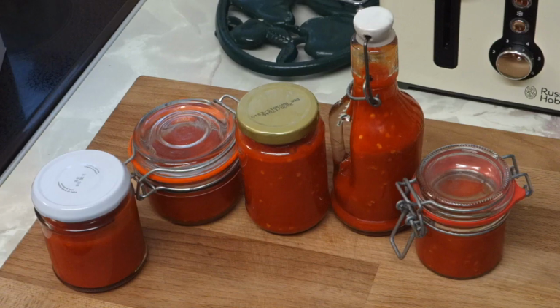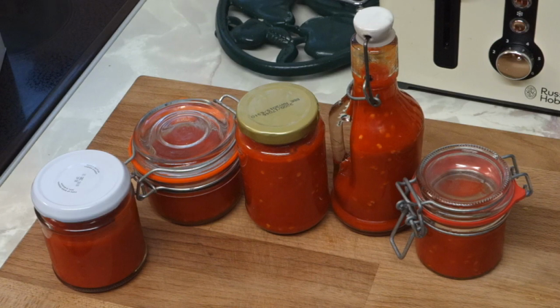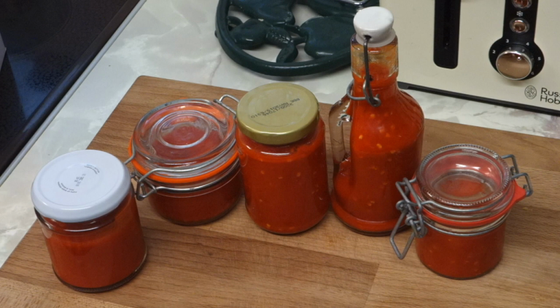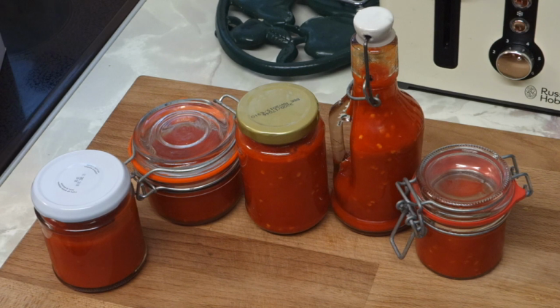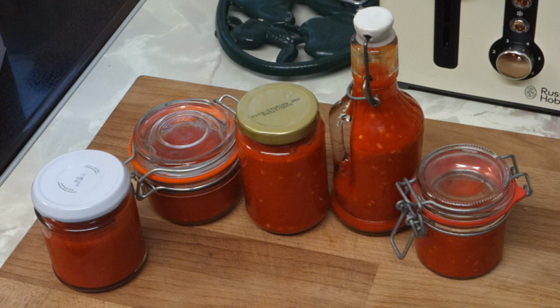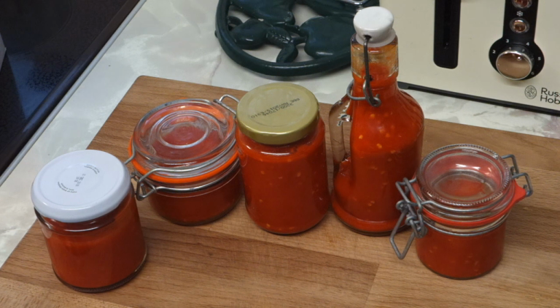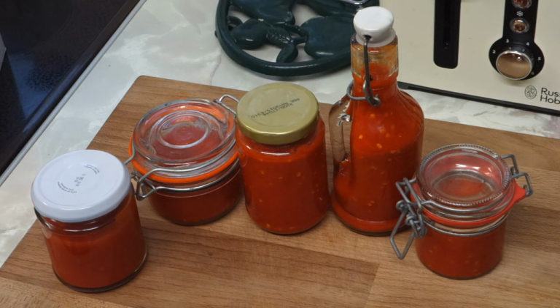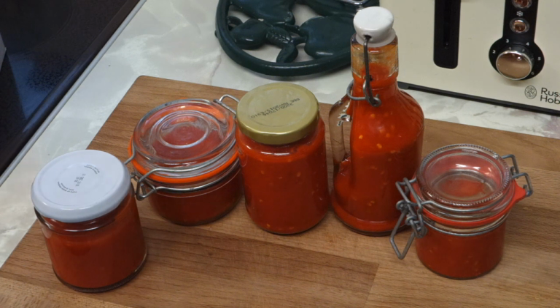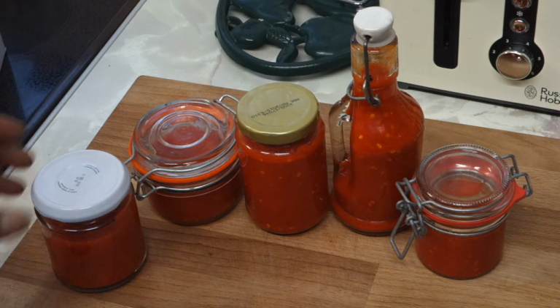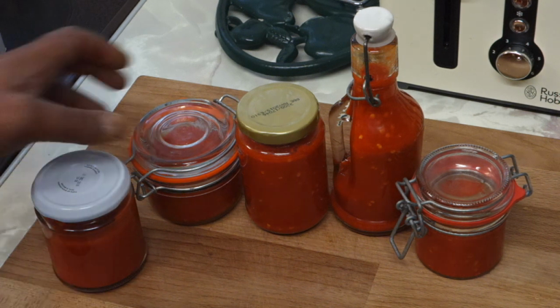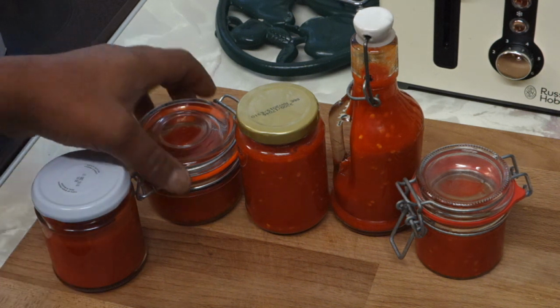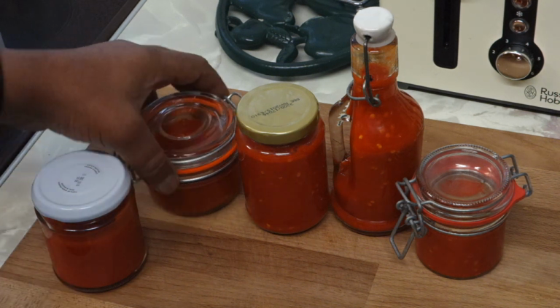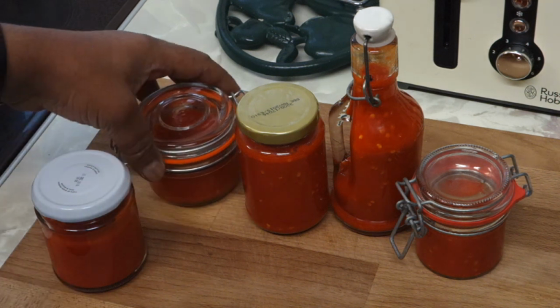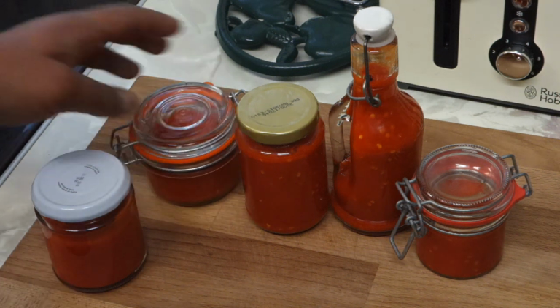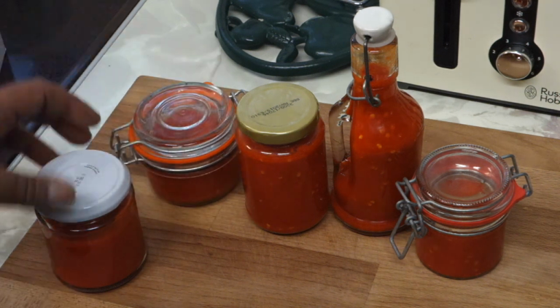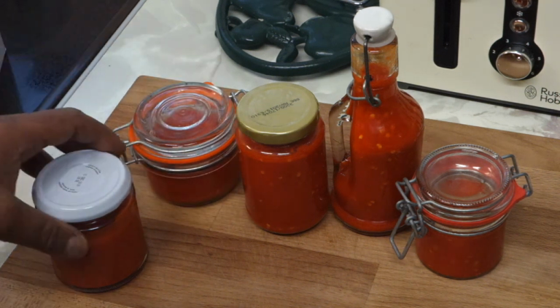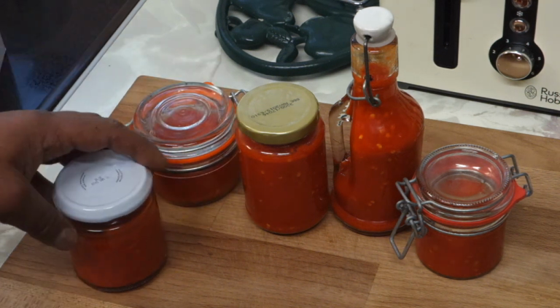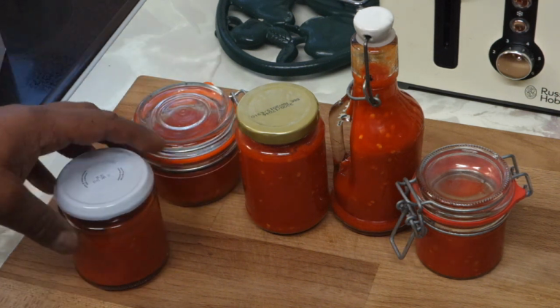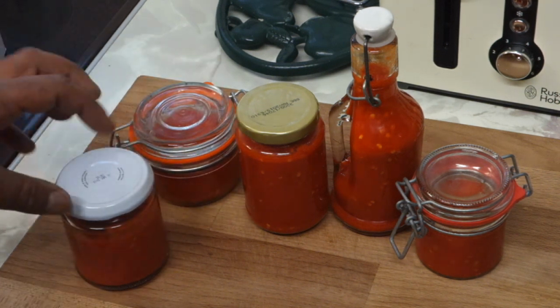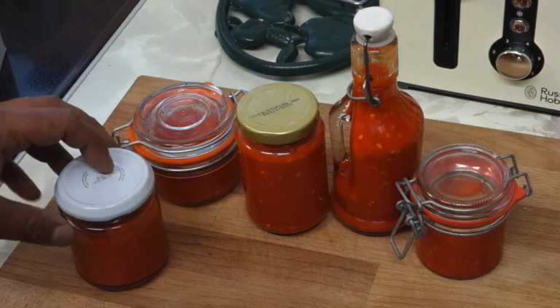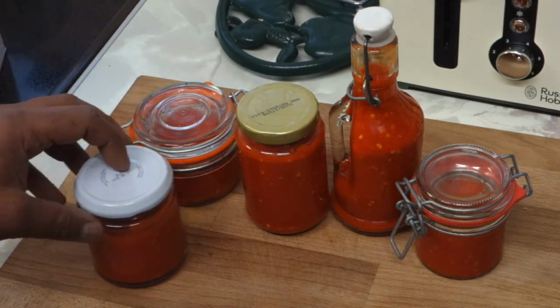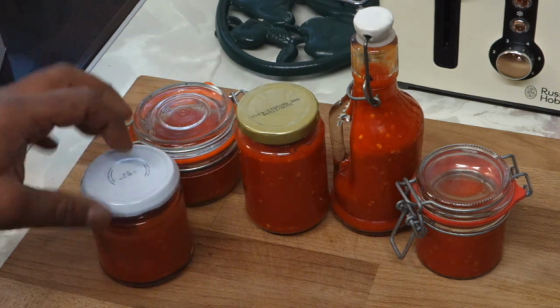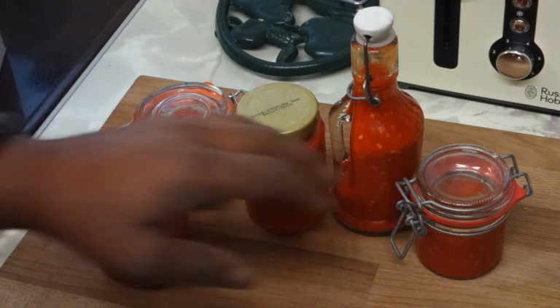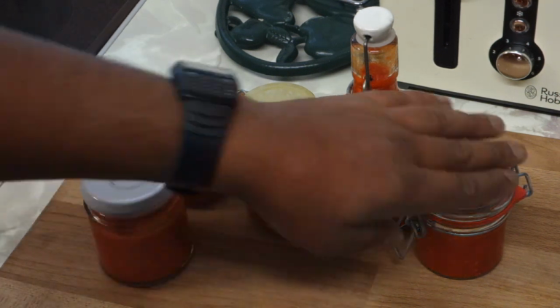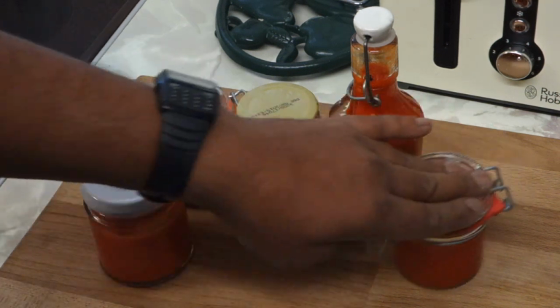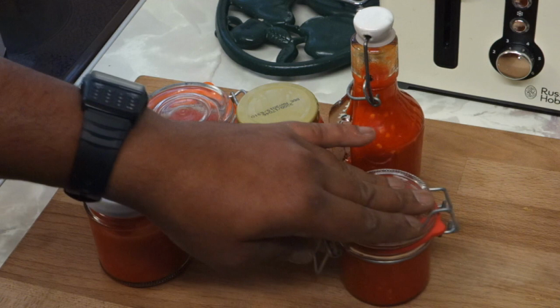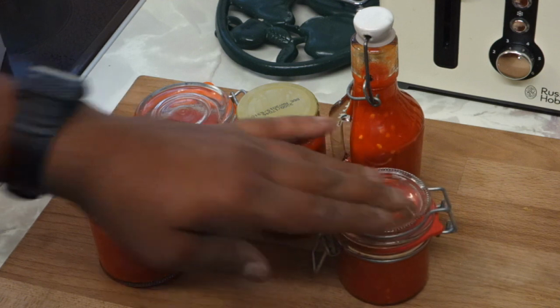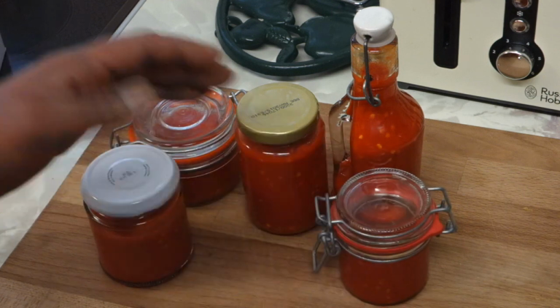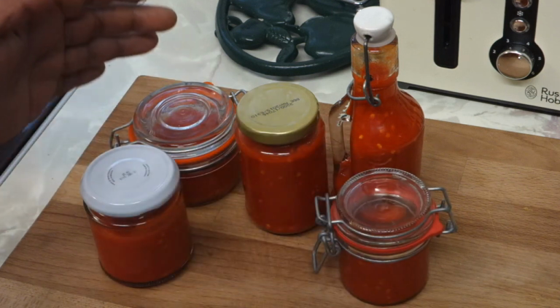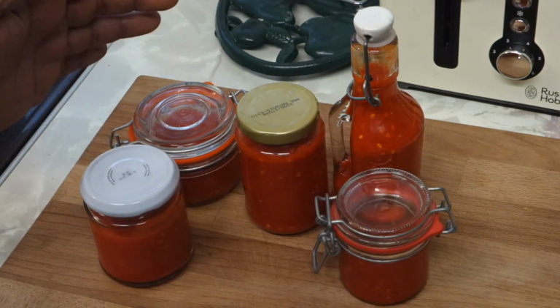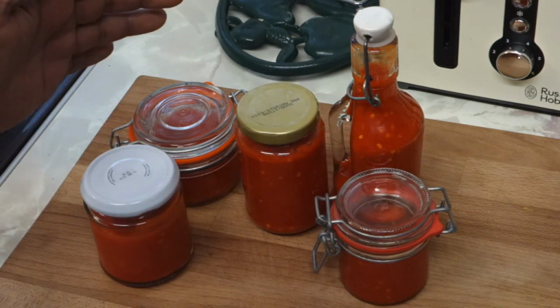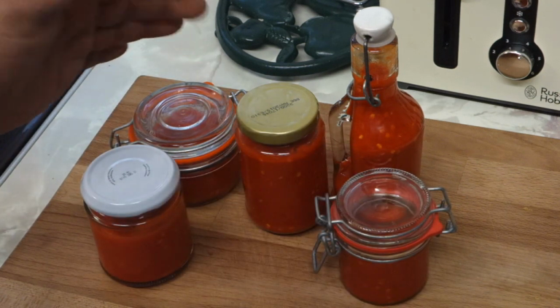Hello and welcome back. If you're new to my channel, welcome. In this video I'm going to be doing a little bit of preserving.